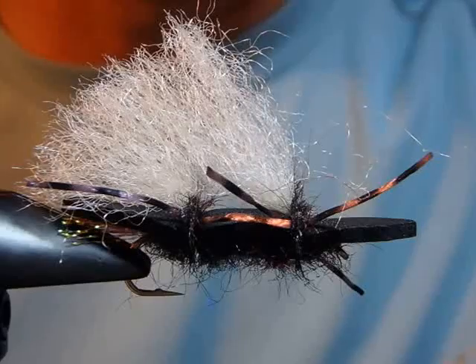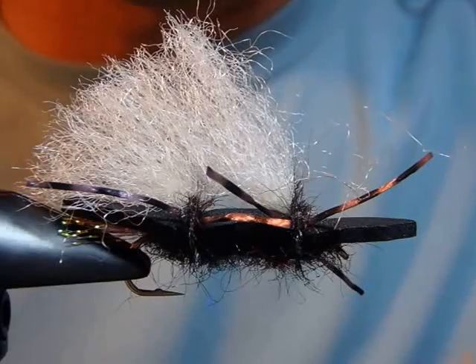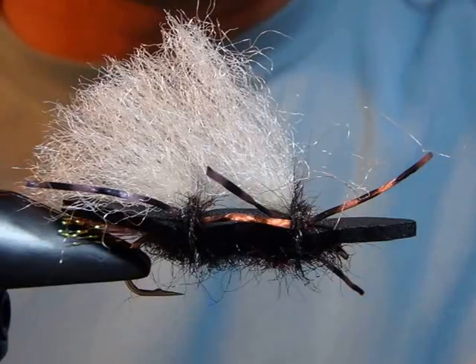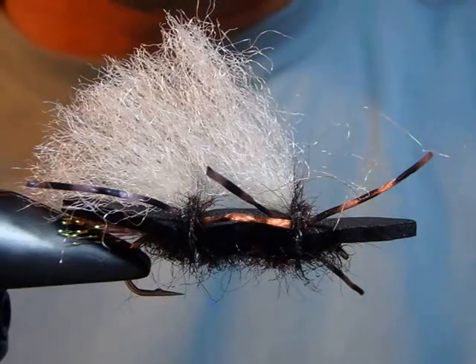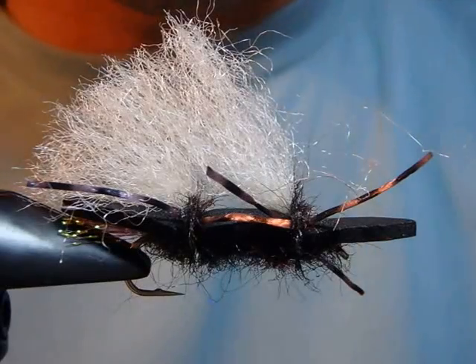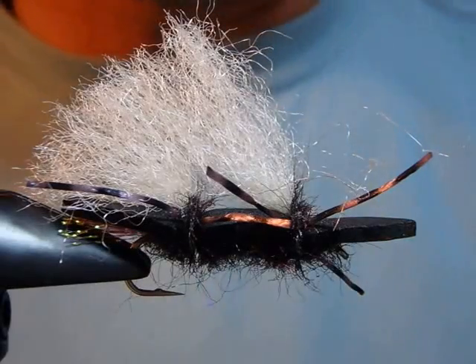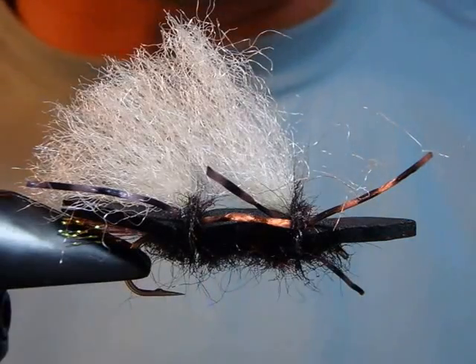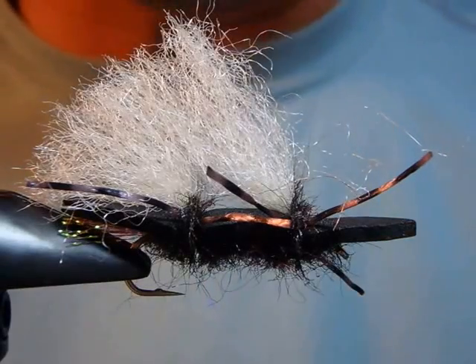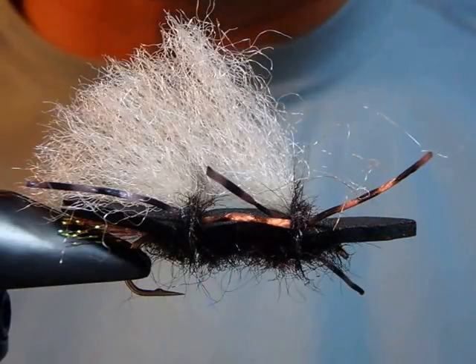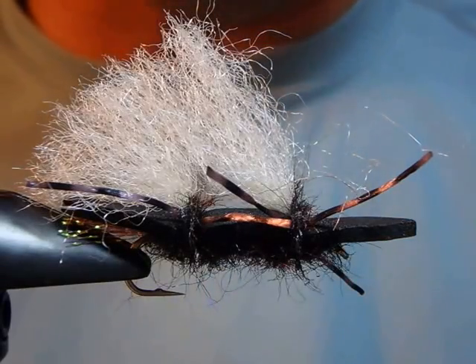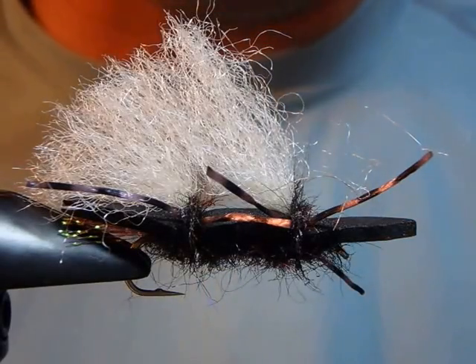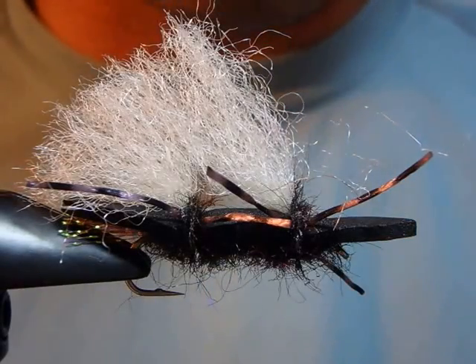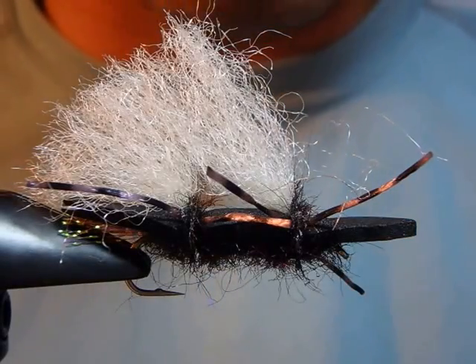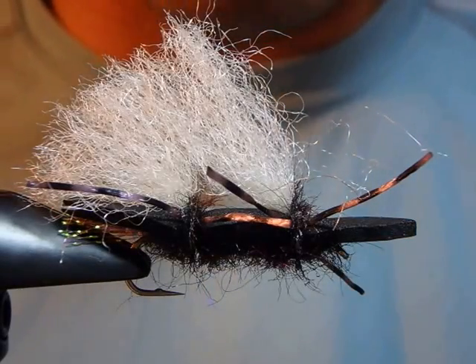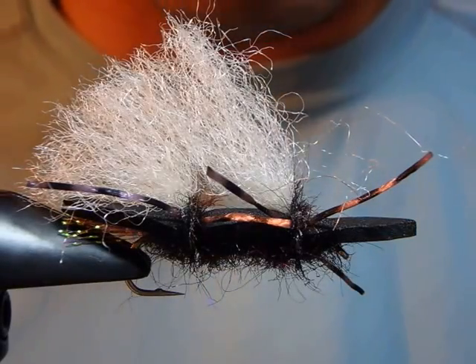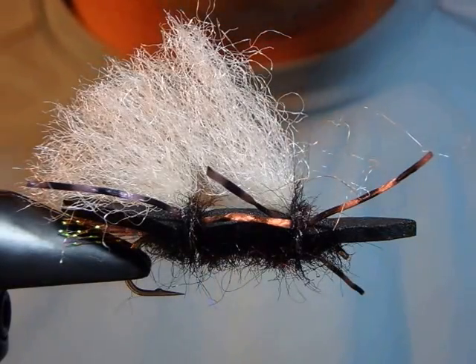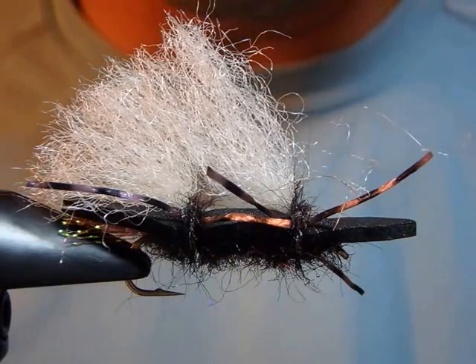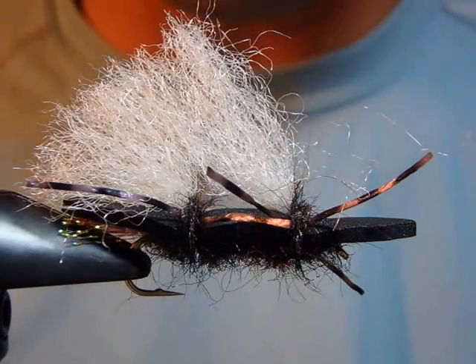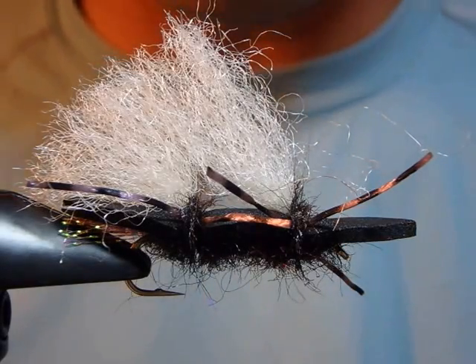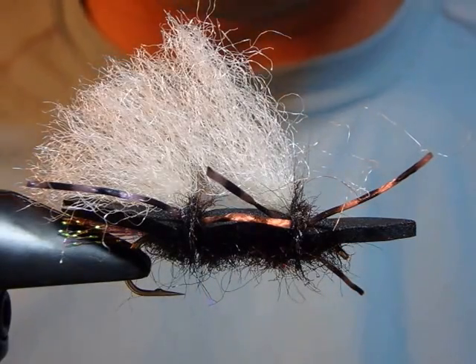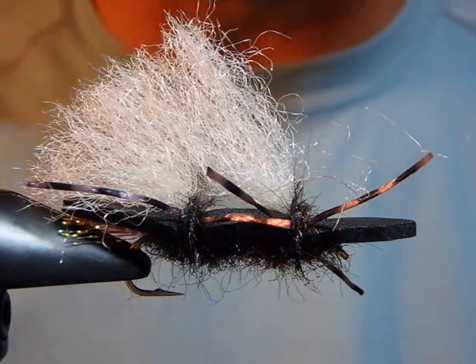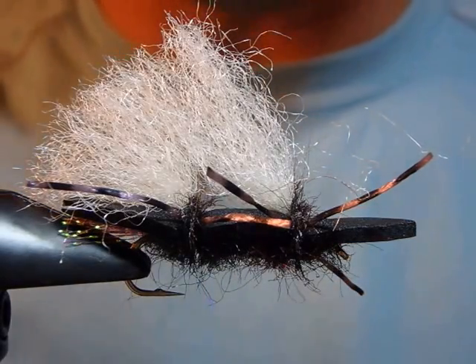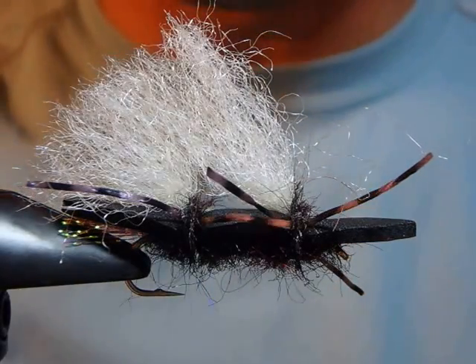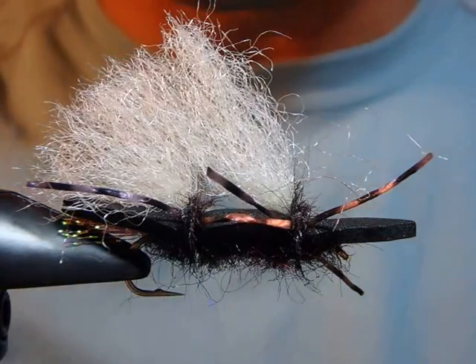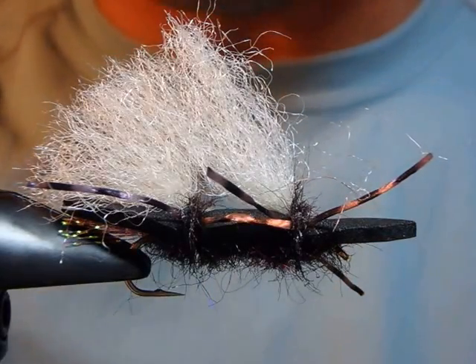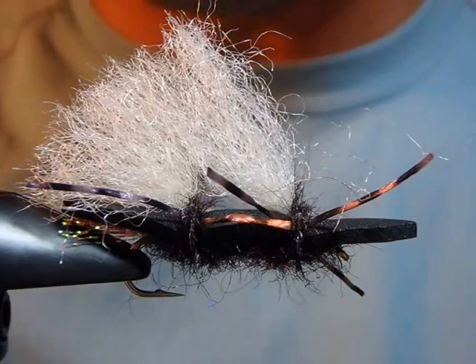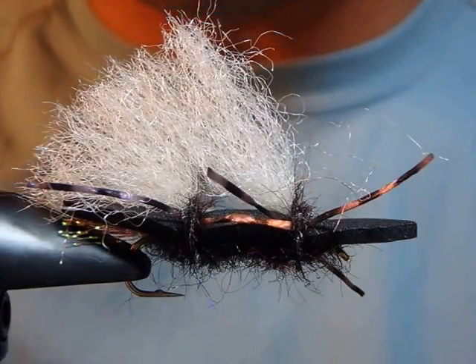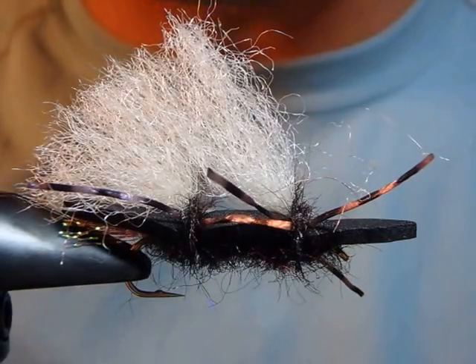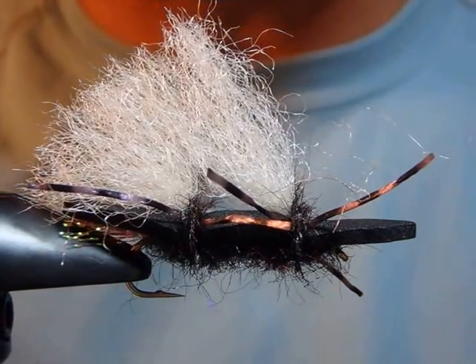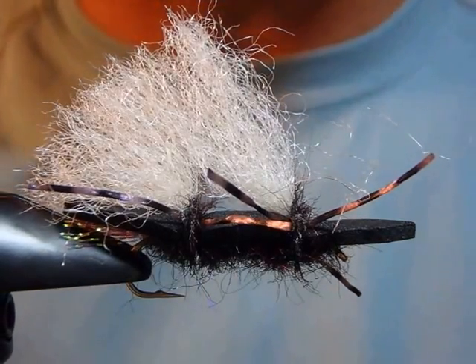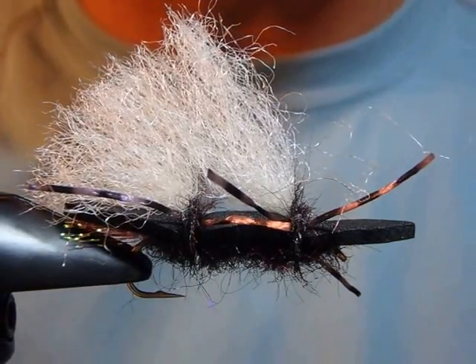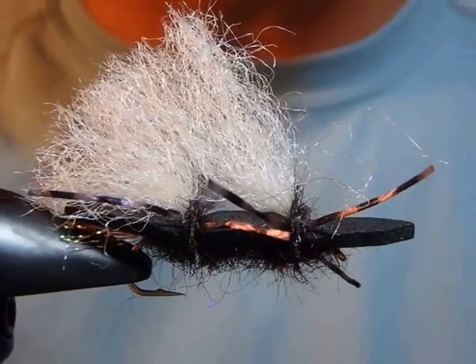Hello, I'm Satoshi Yamamoto. Welcome back to my tying bench.